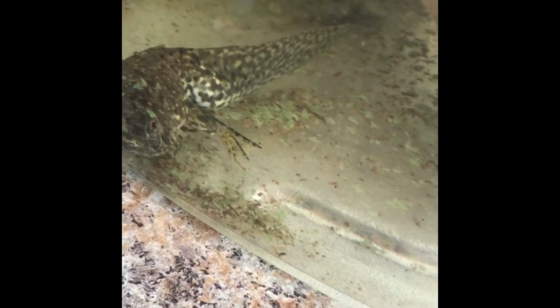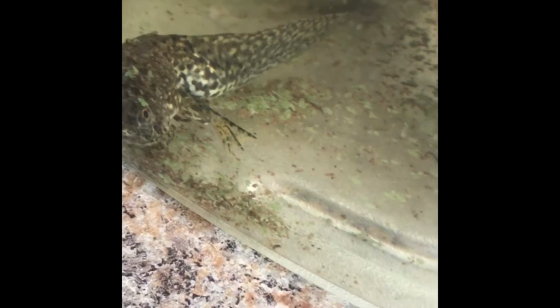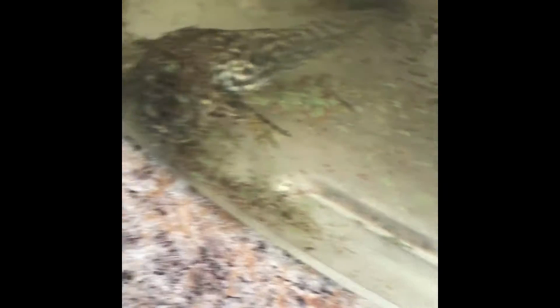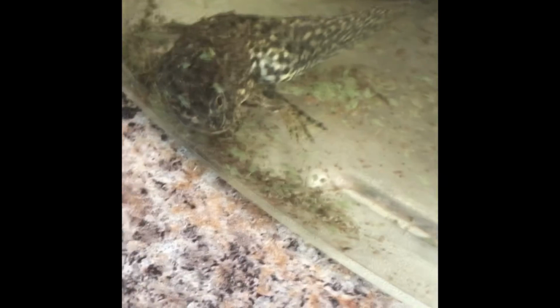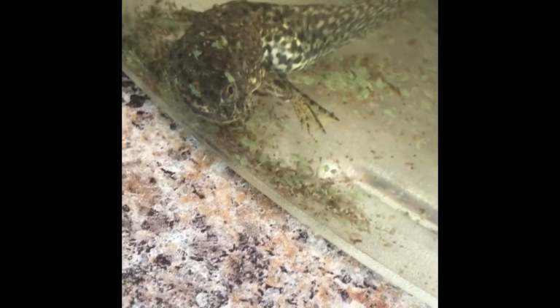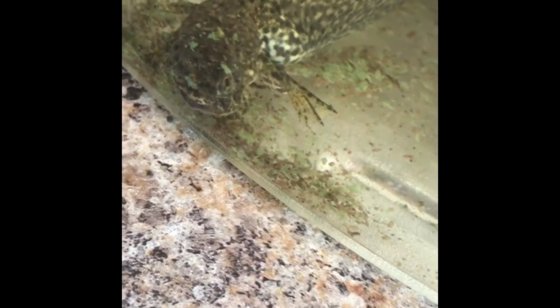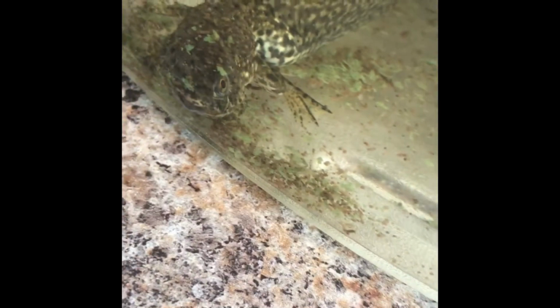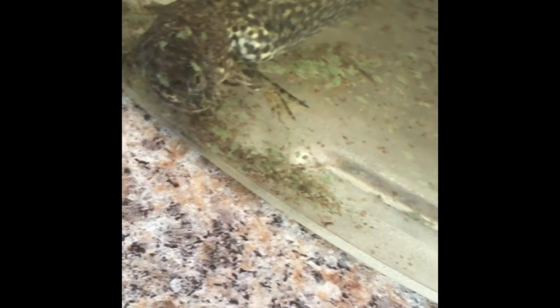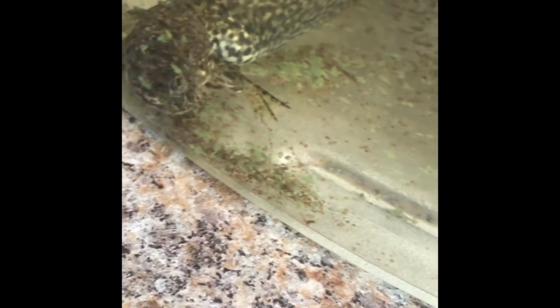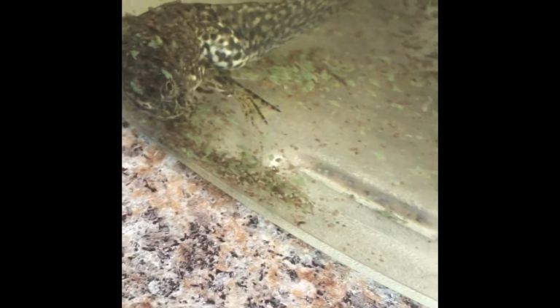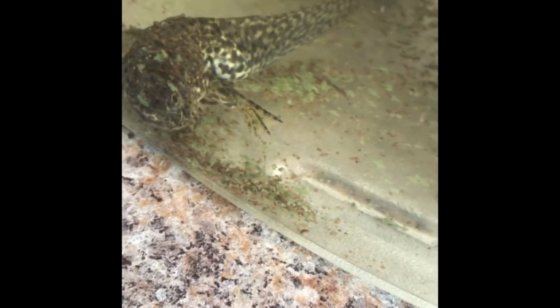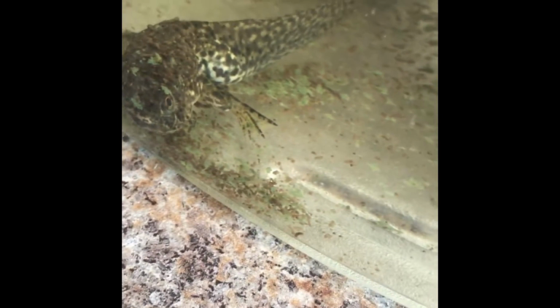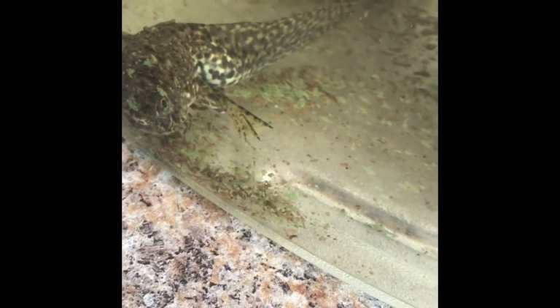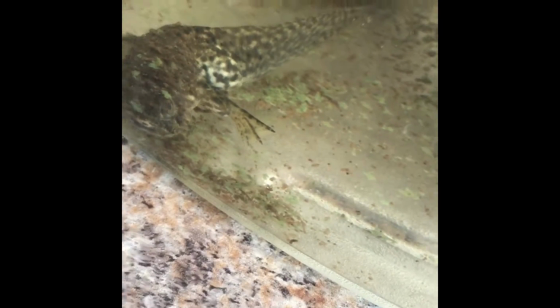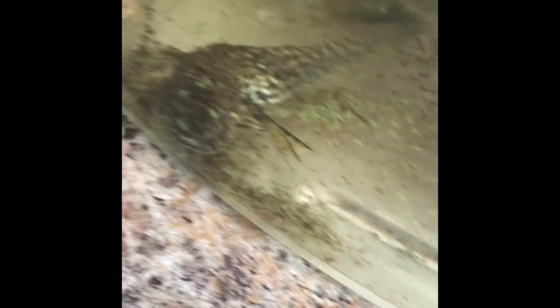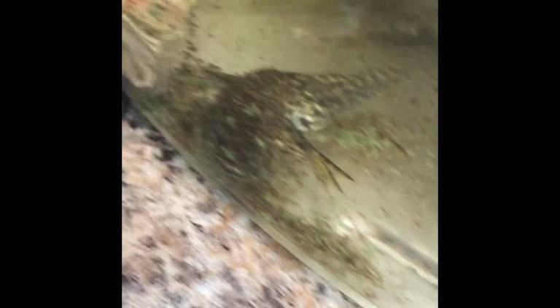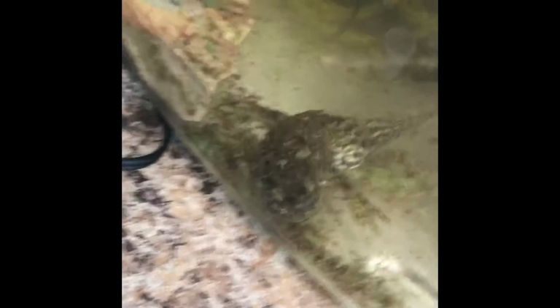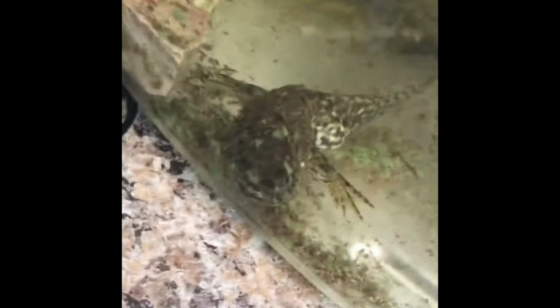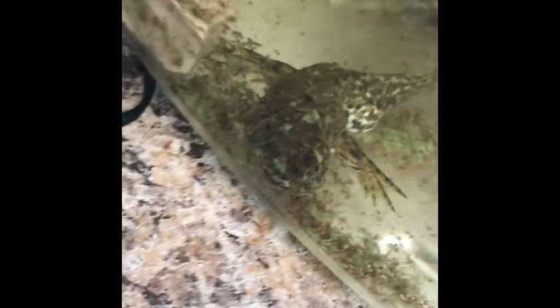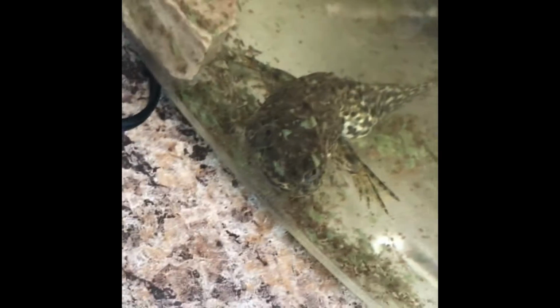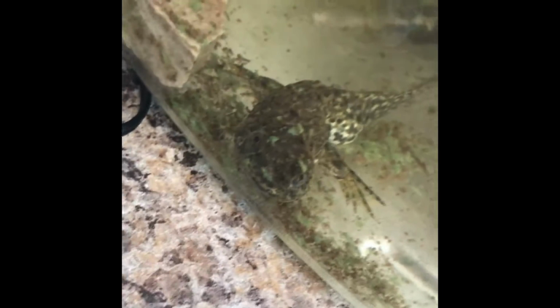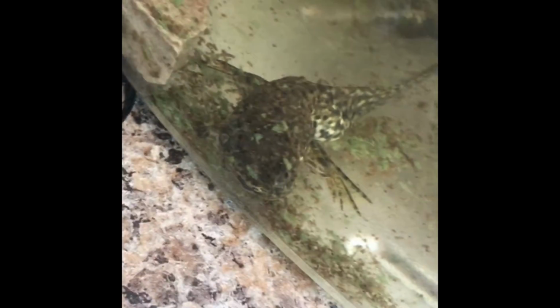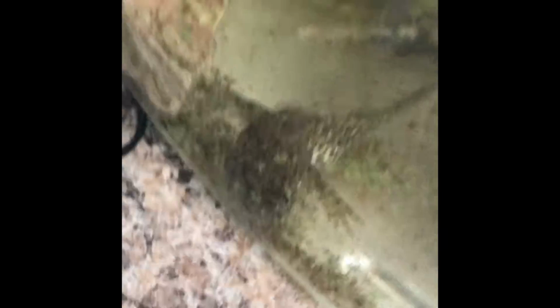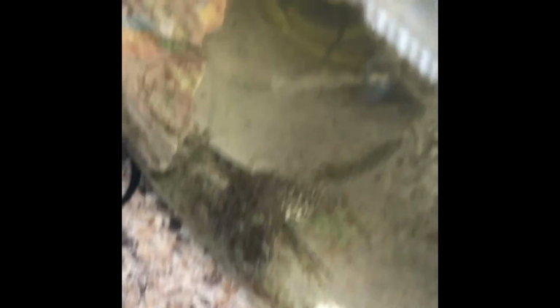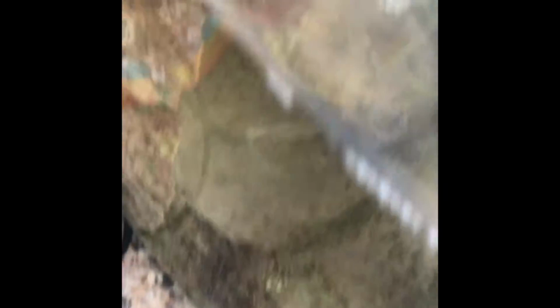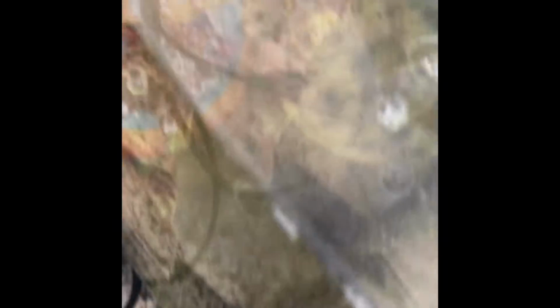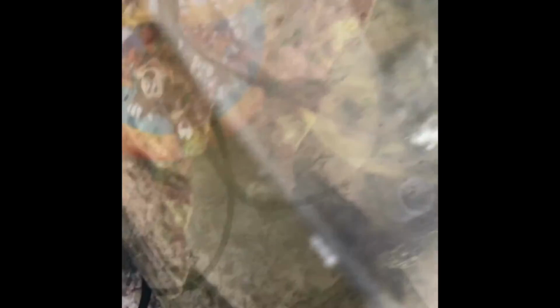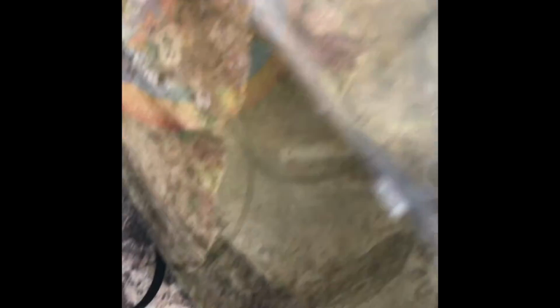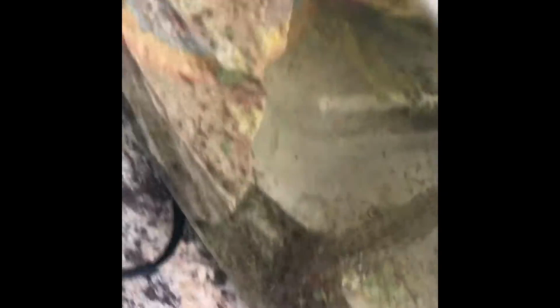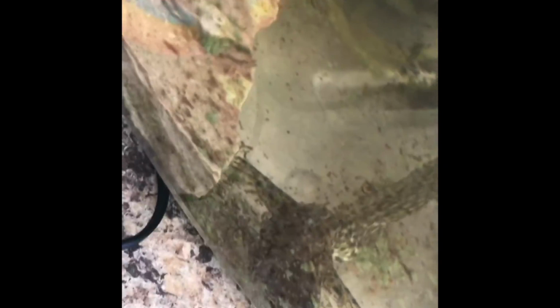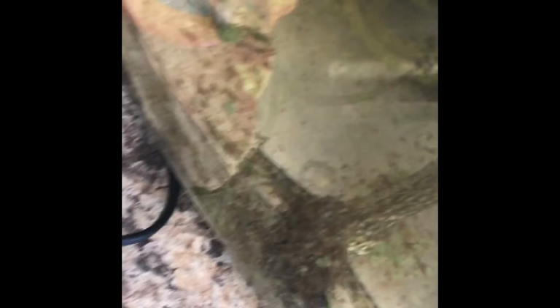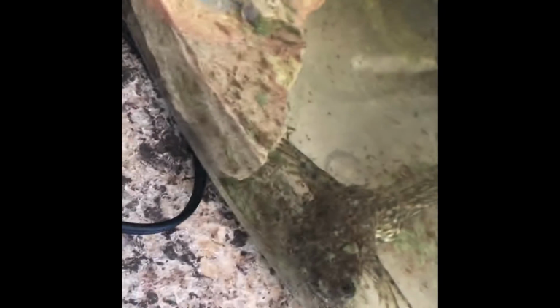You can see right there, he has big back legs. Last time you saw him, he just had little back legs.